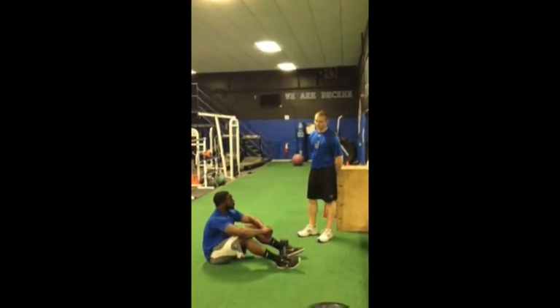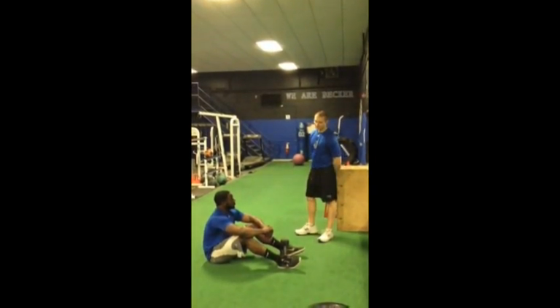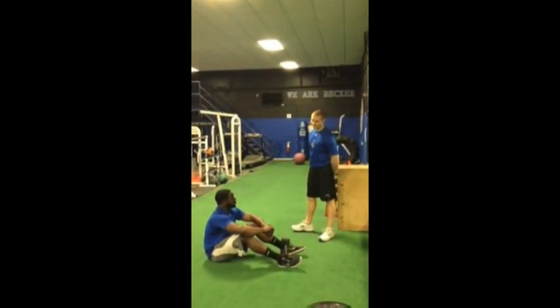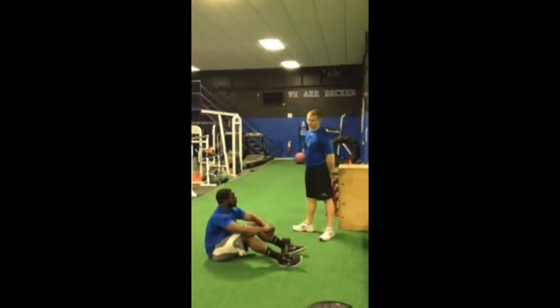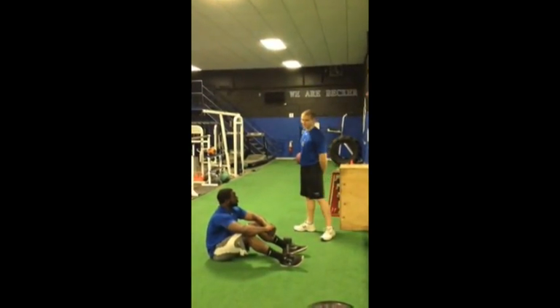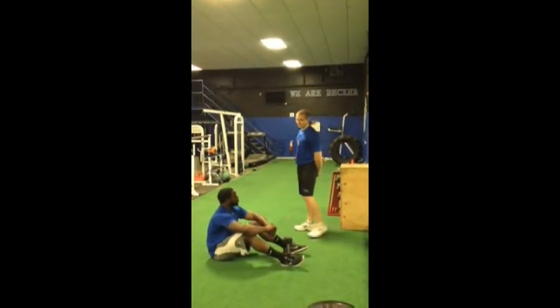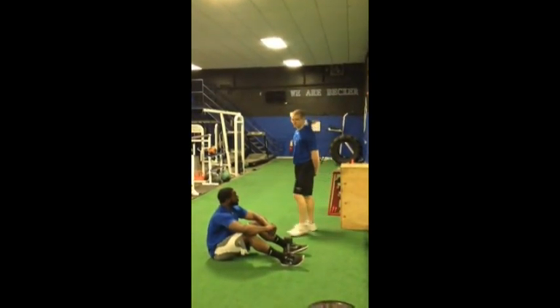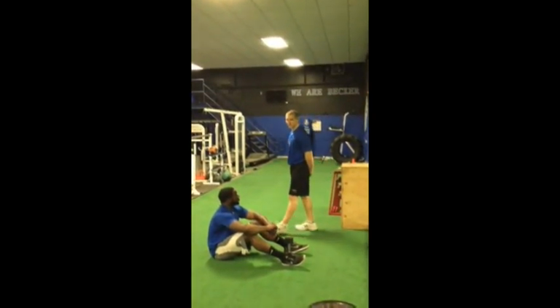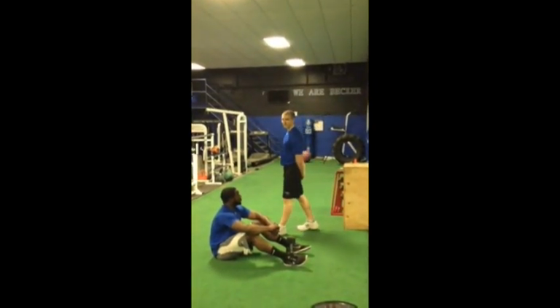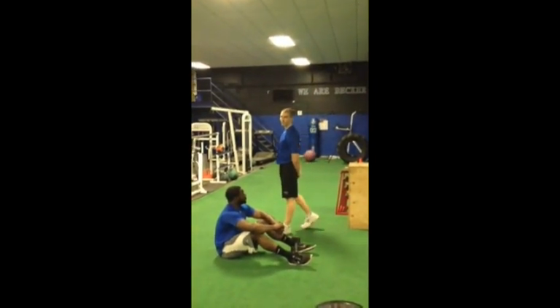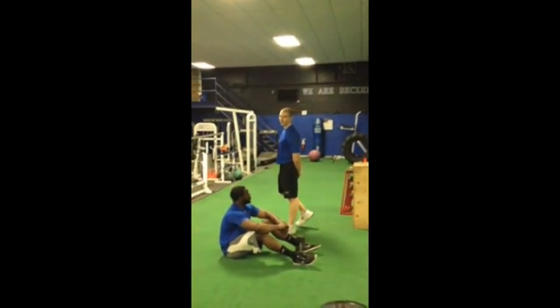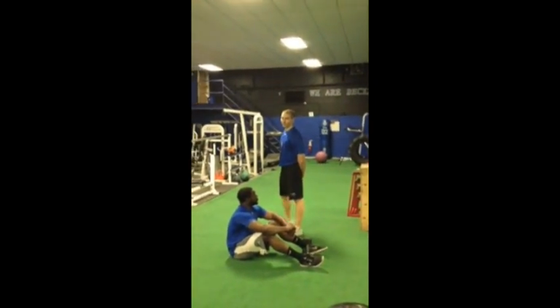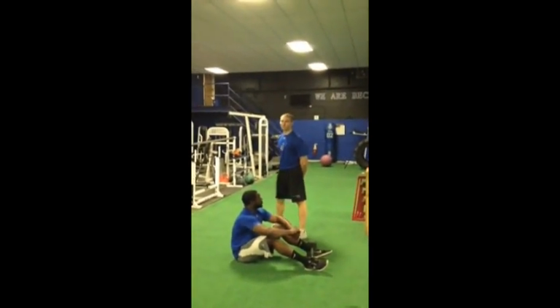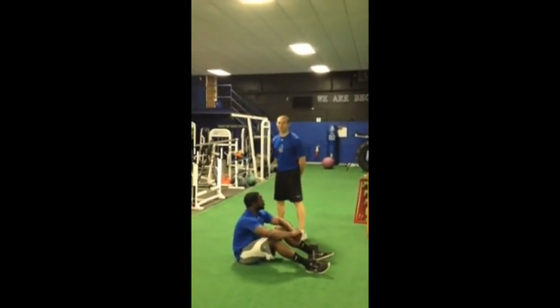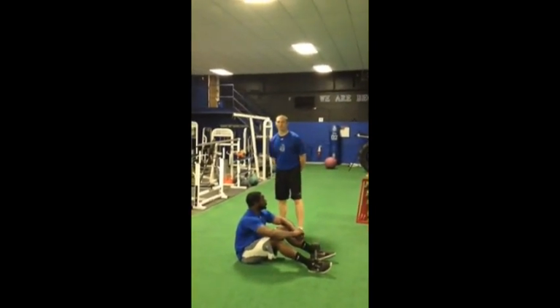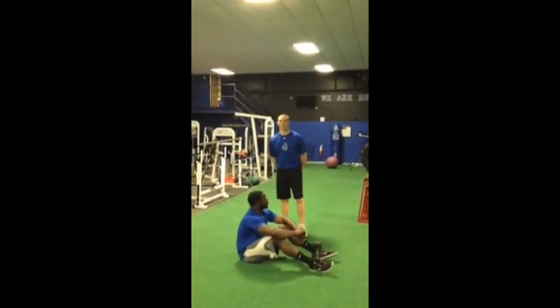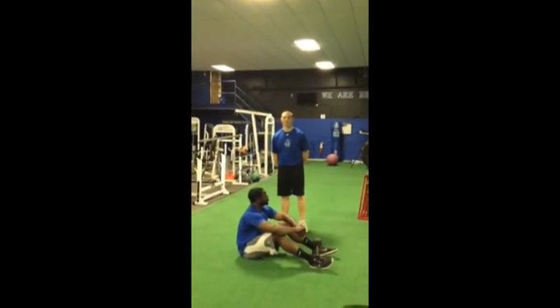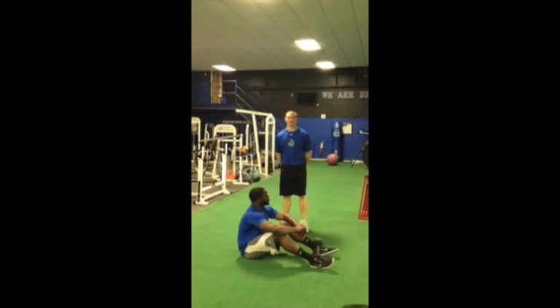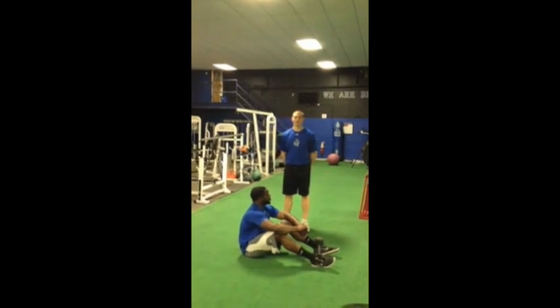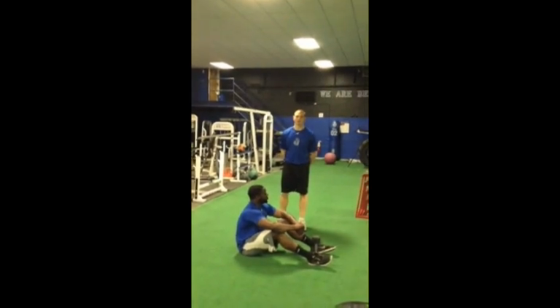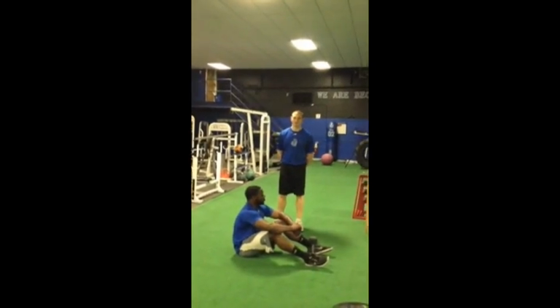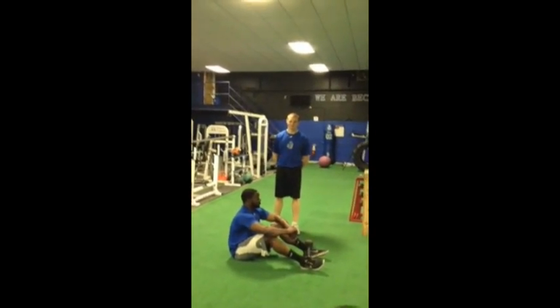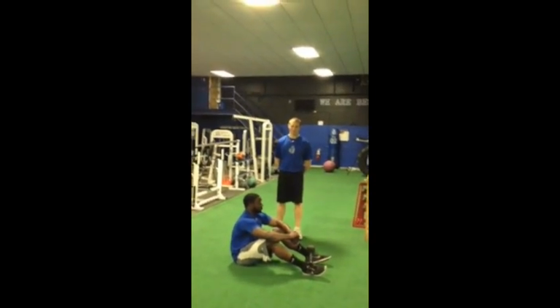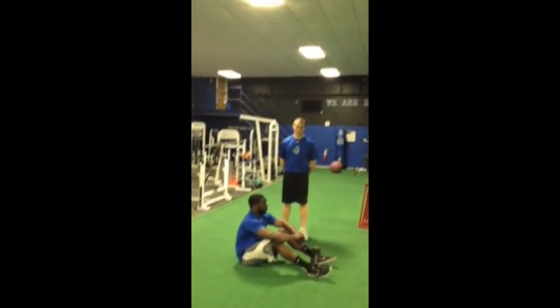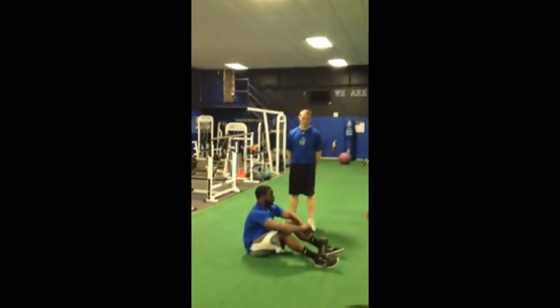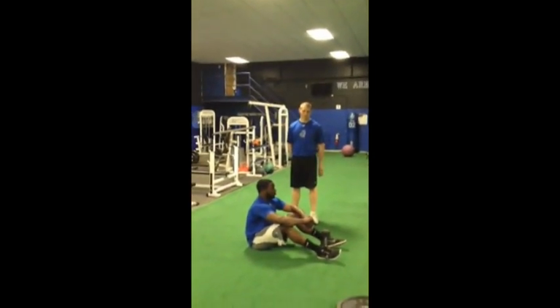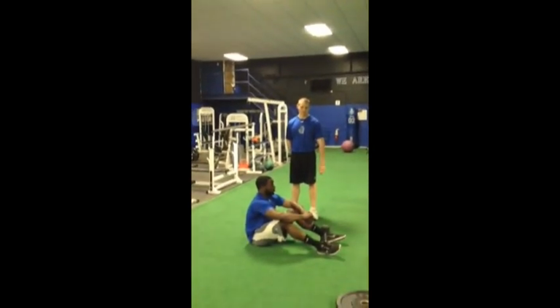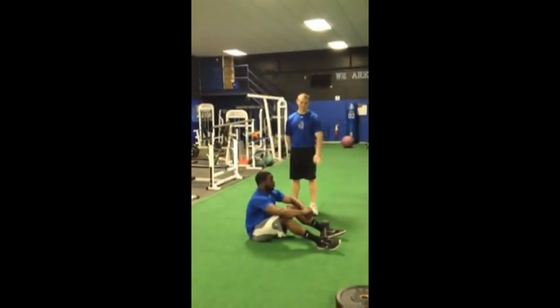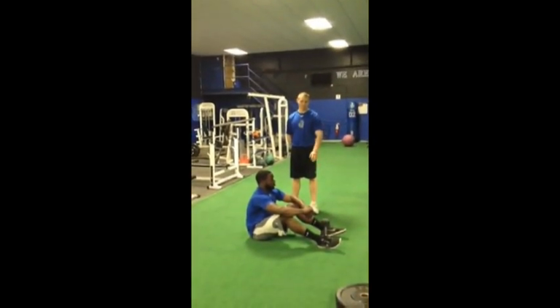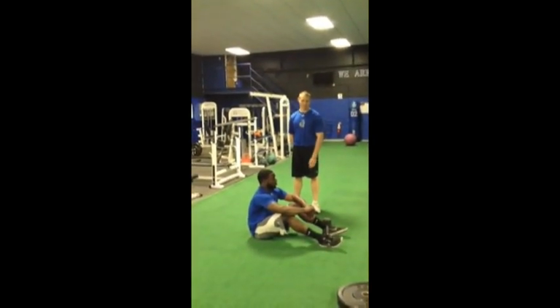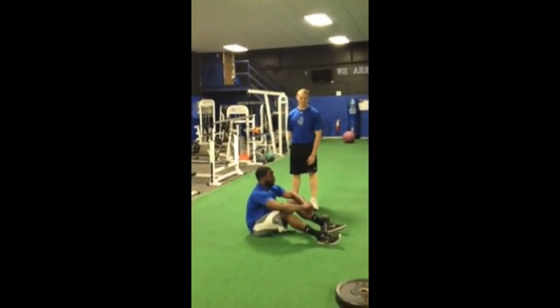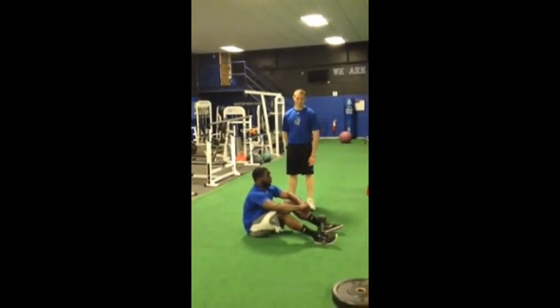So for this exercise, the tempo — we're going to explode up, pause, and three seconds down. Just like with six inch planks.